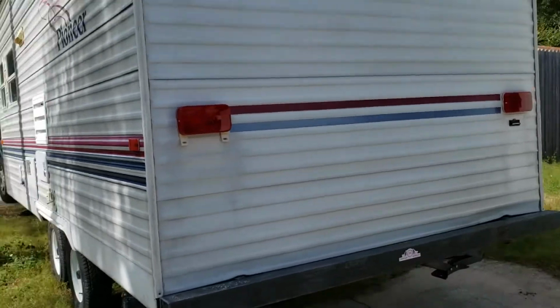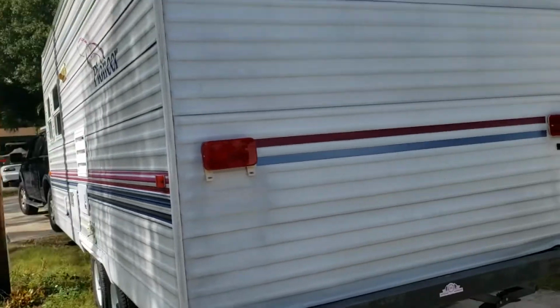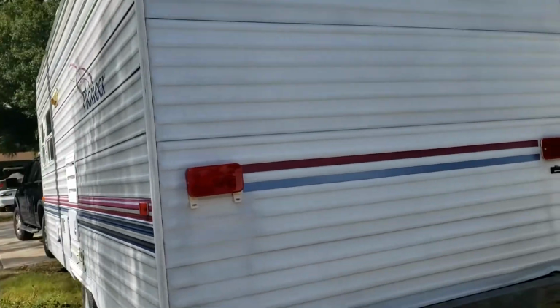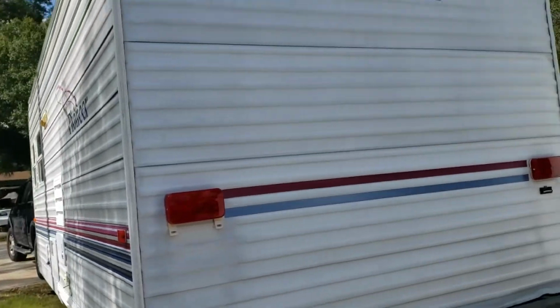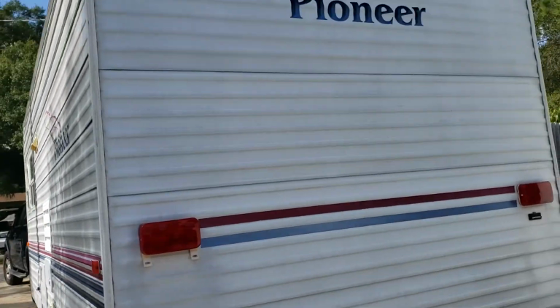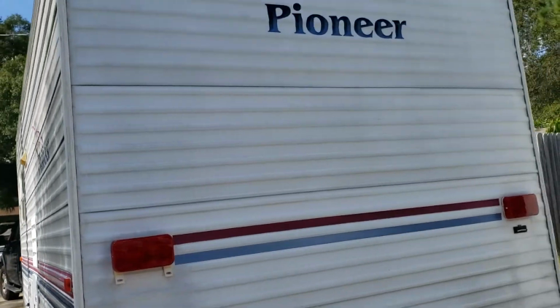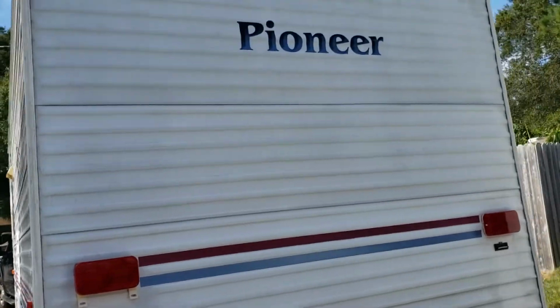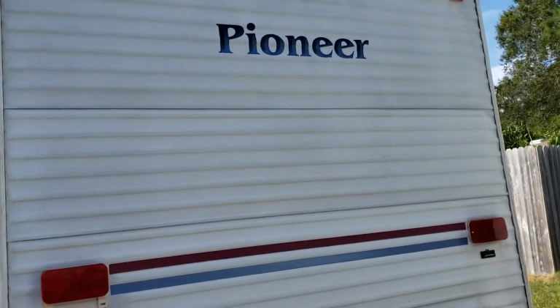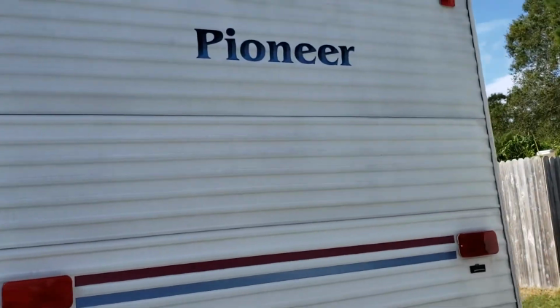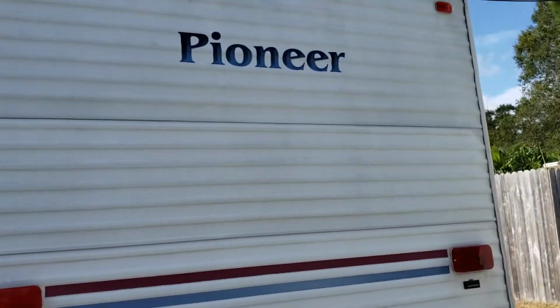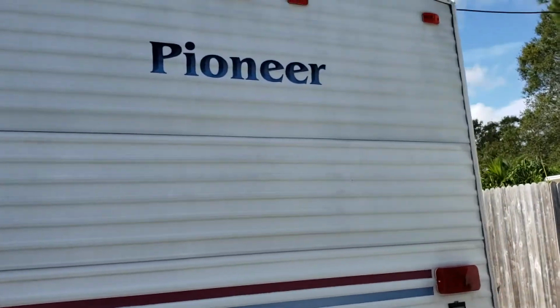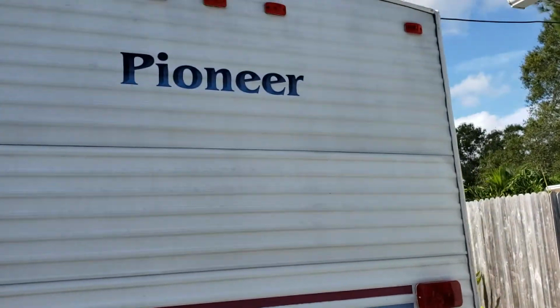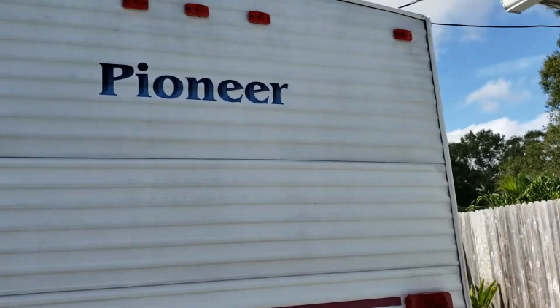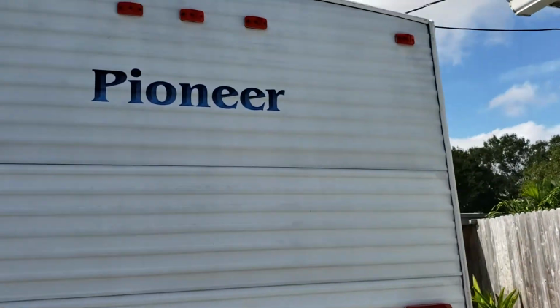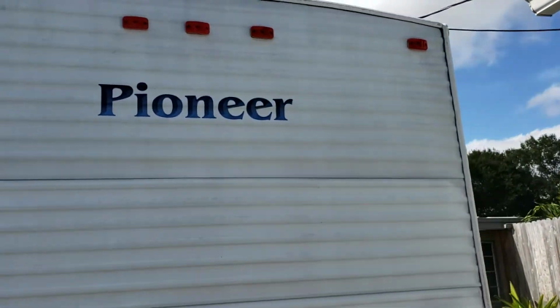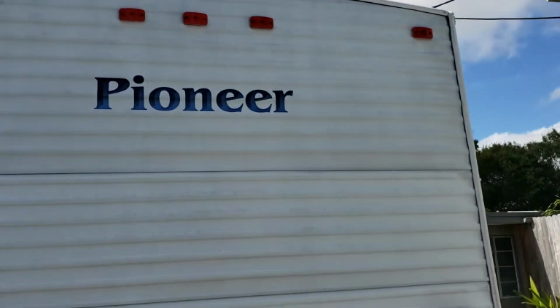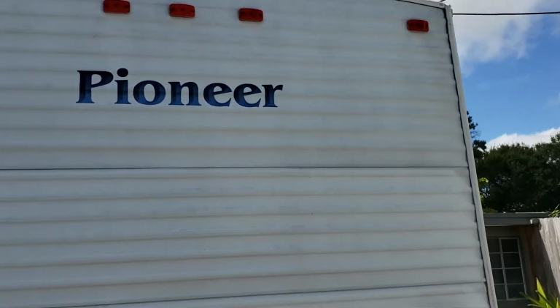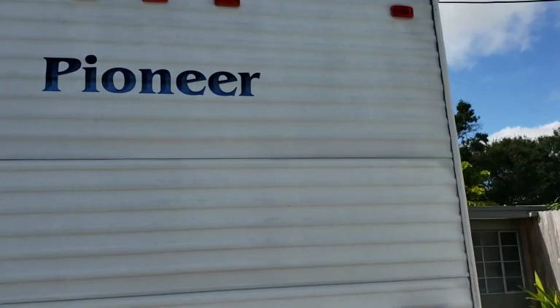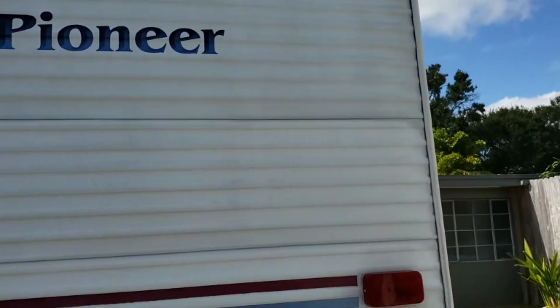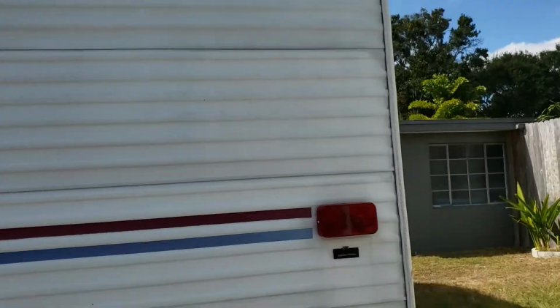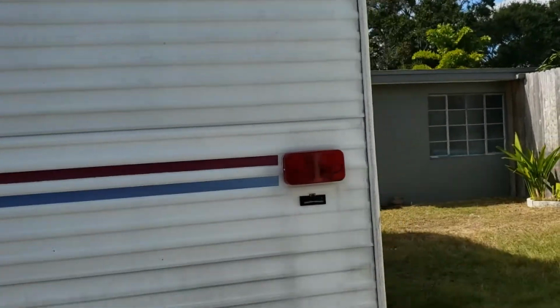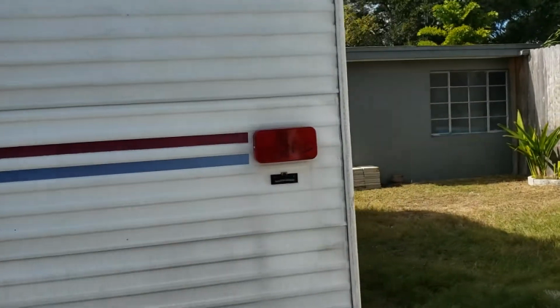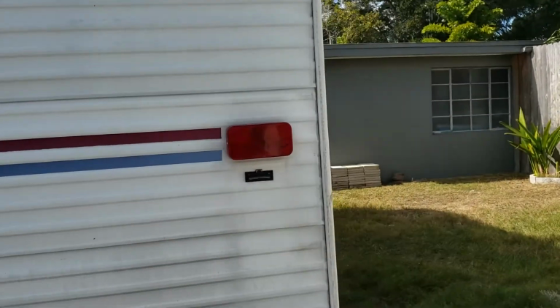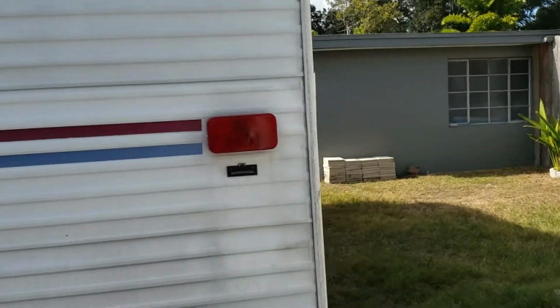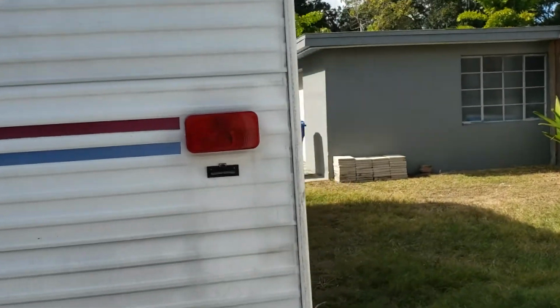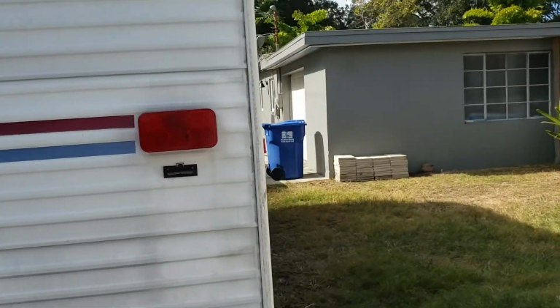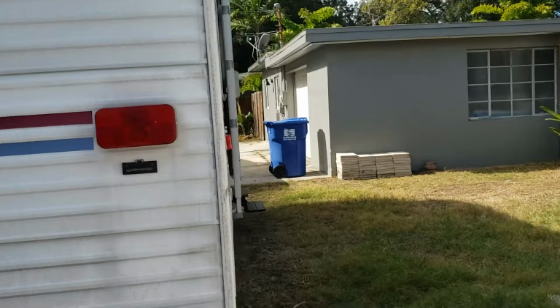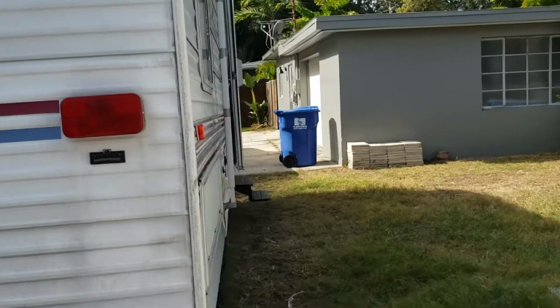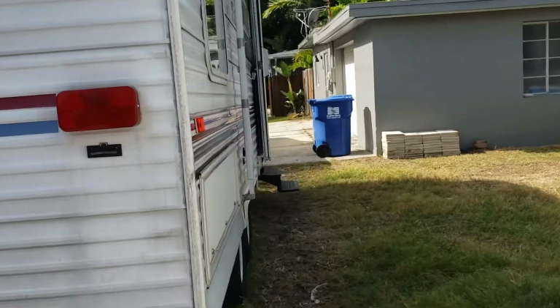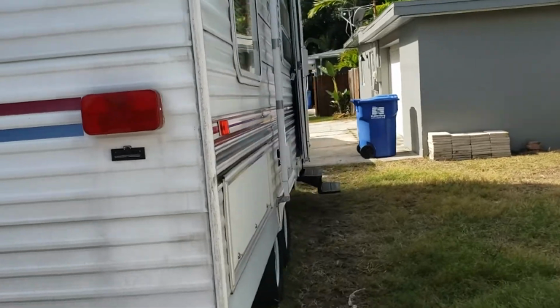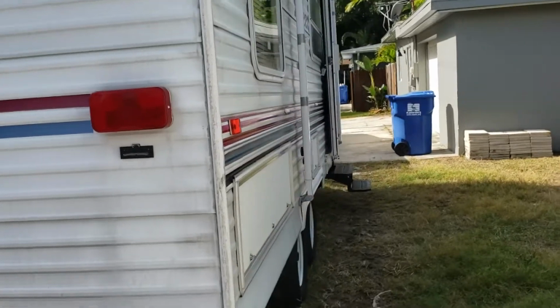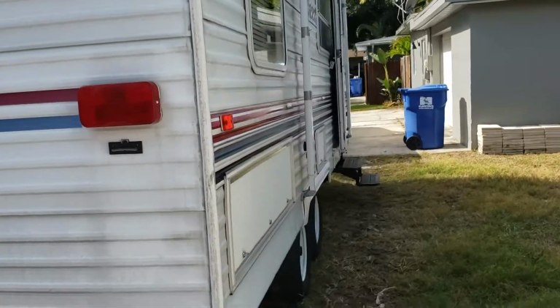Okay, I'm Randy. Thanks for checking out the 2003 Fleetwood RV, sleeps 7.